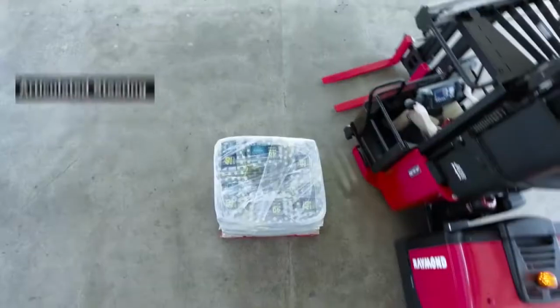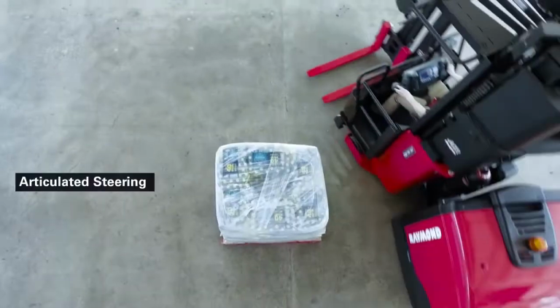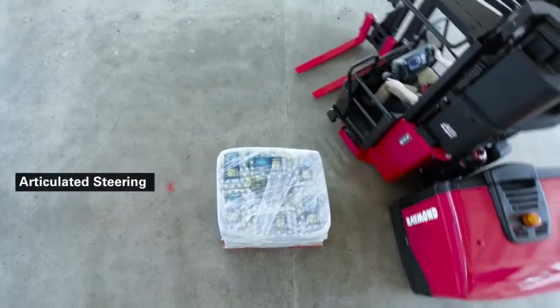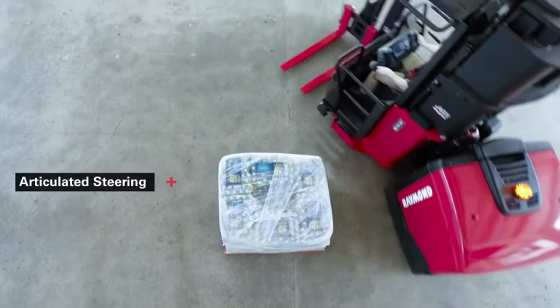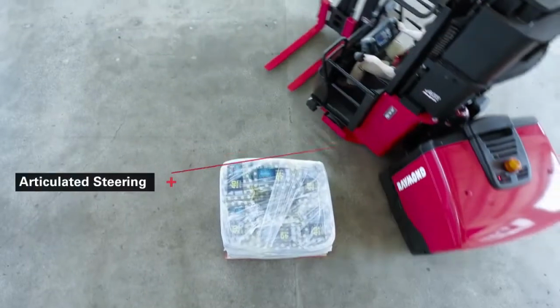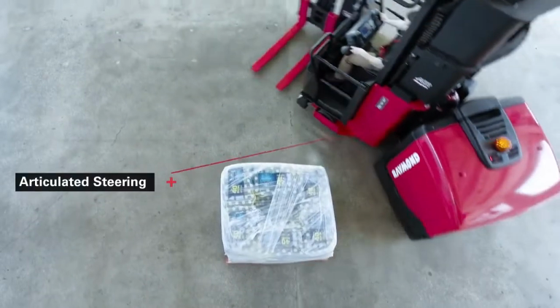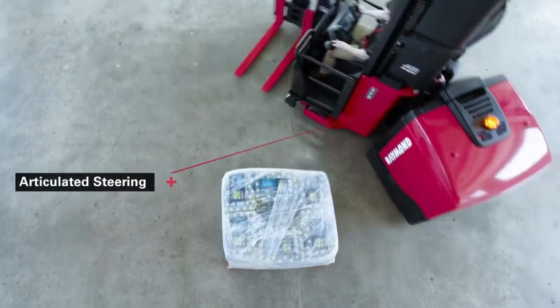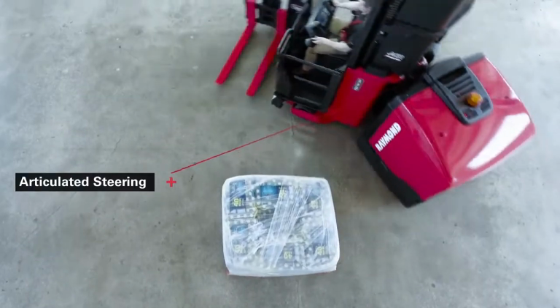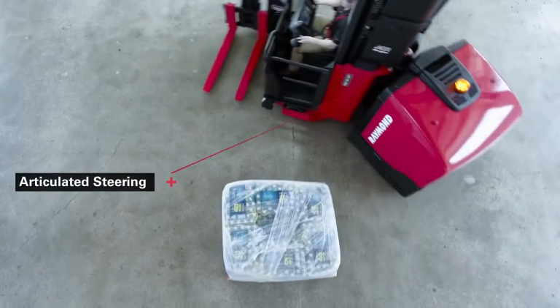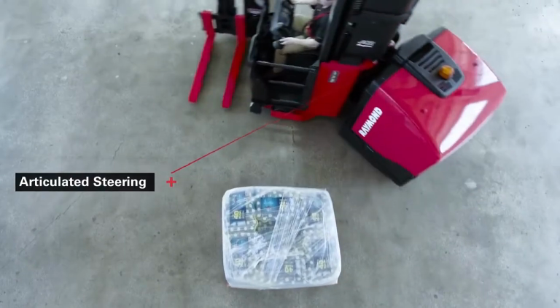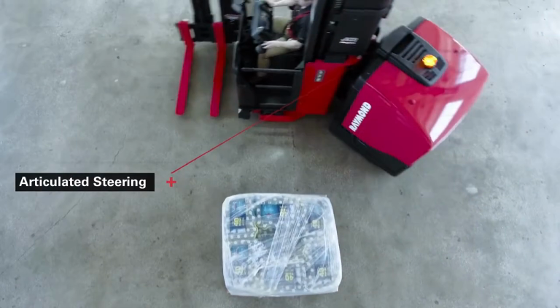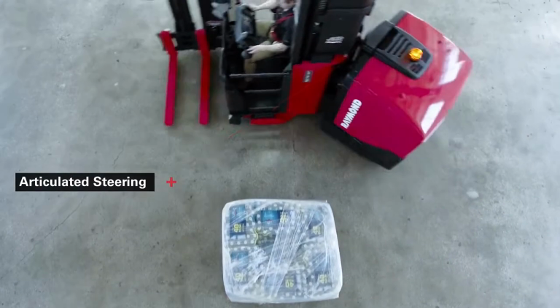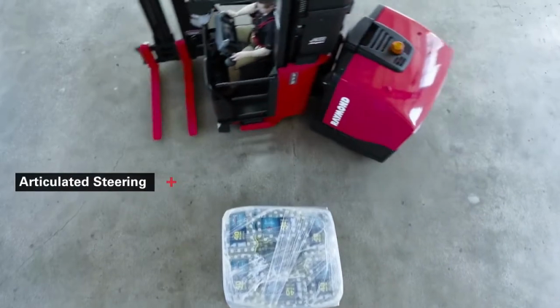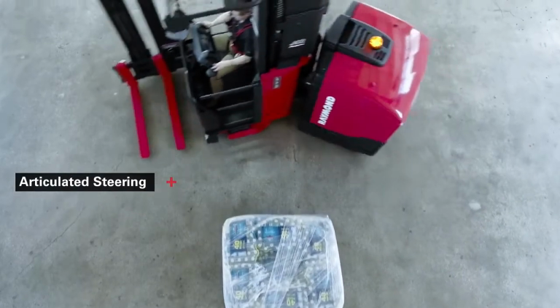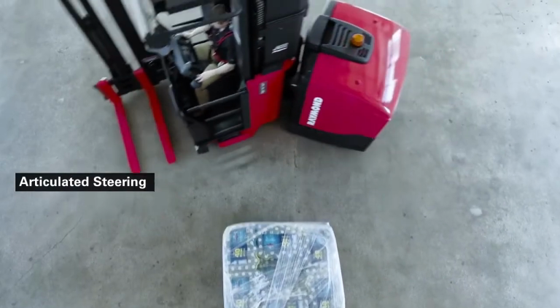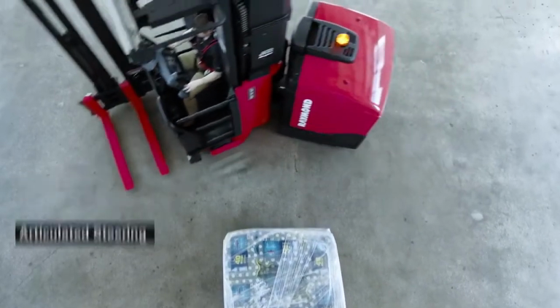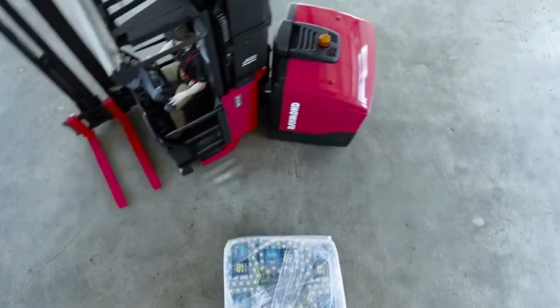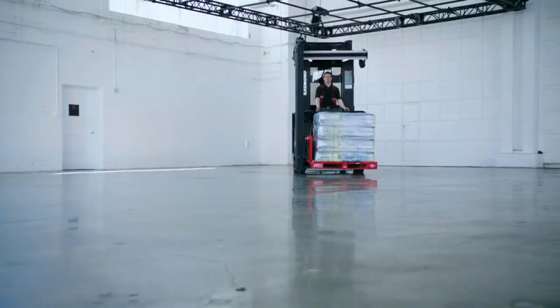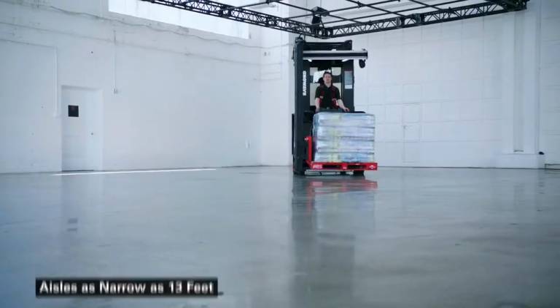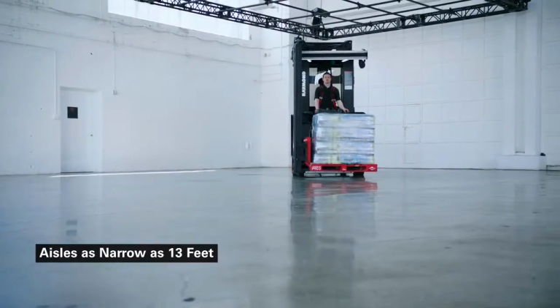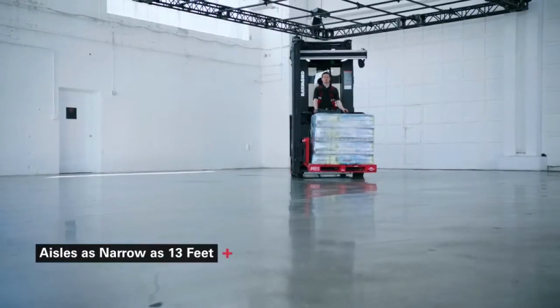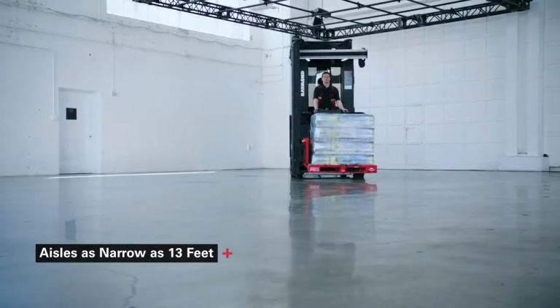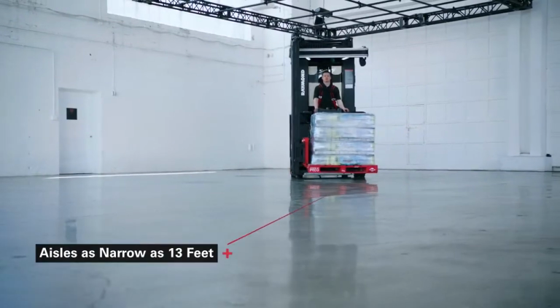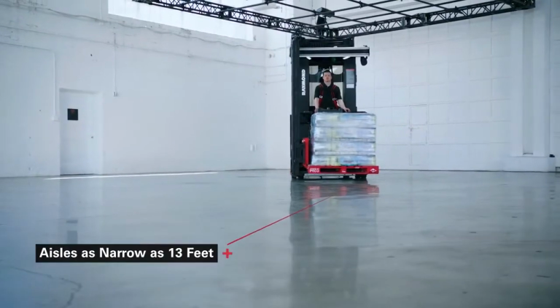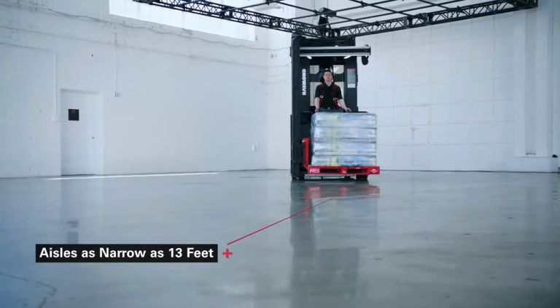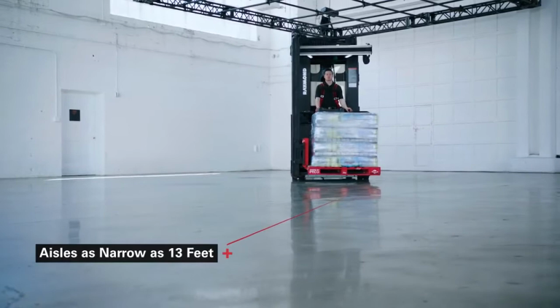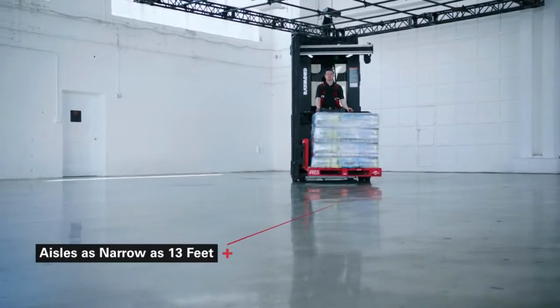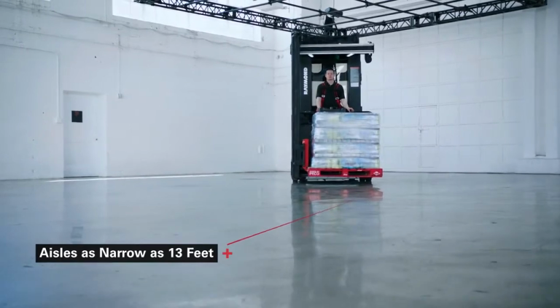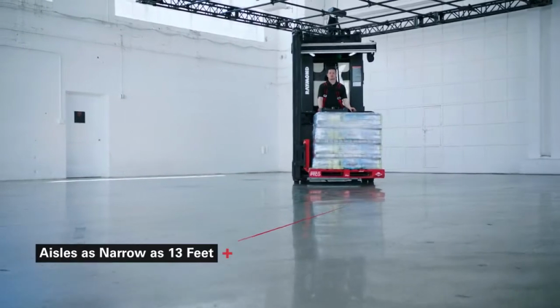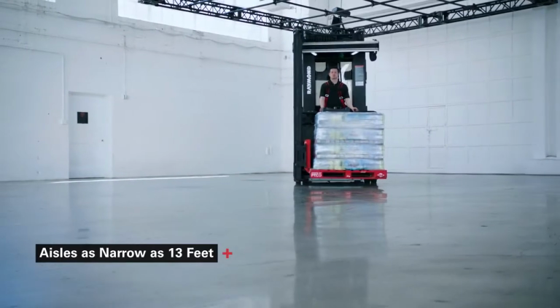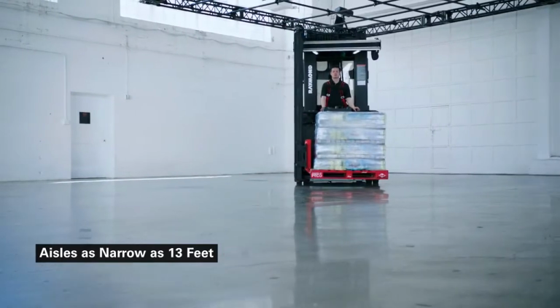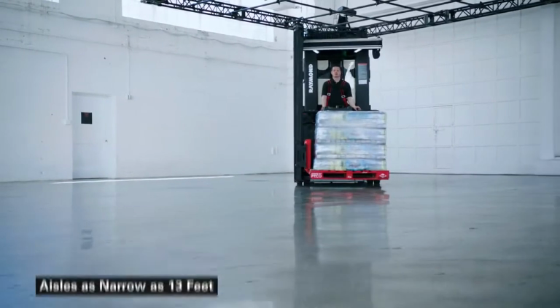Its articulated steering system enables the operator to maneuver easily through intersecting aisles as narrow as 13 feet.